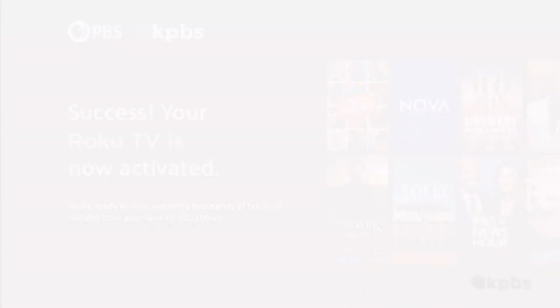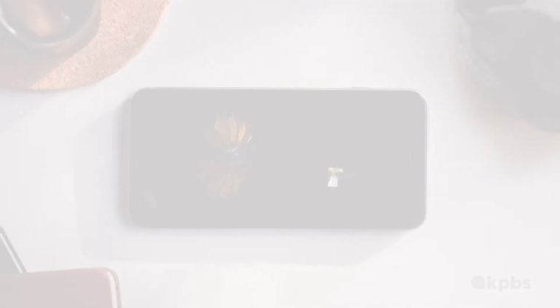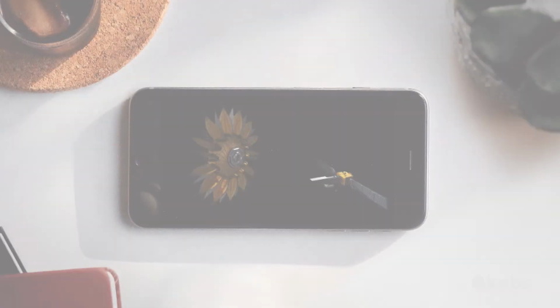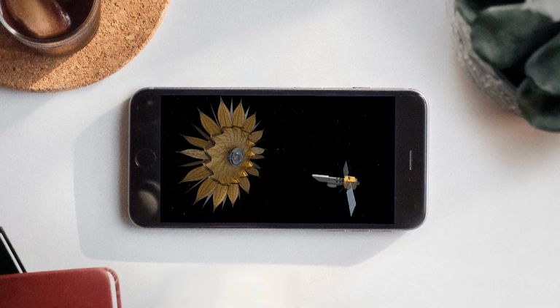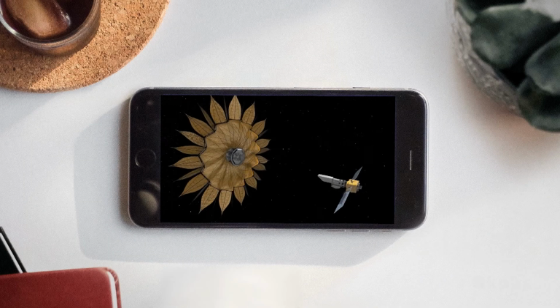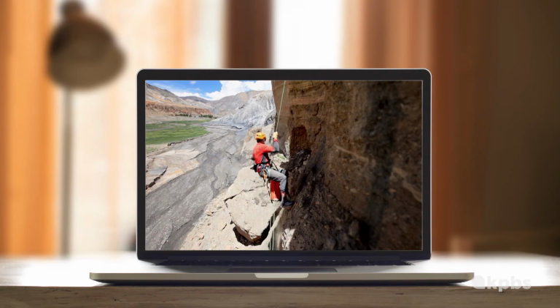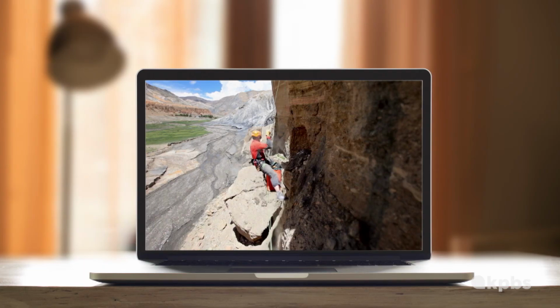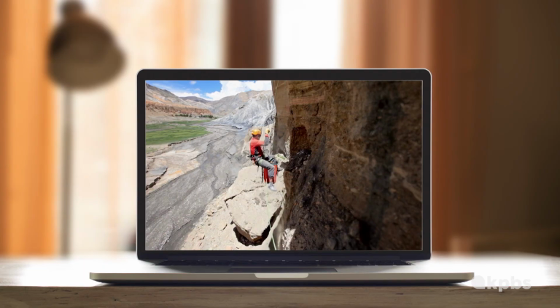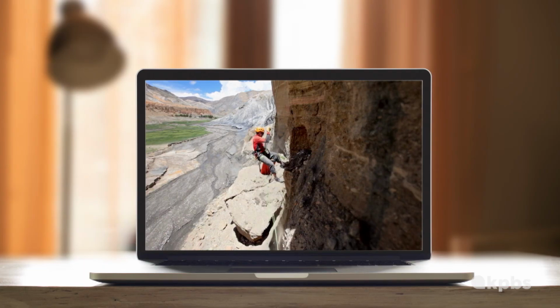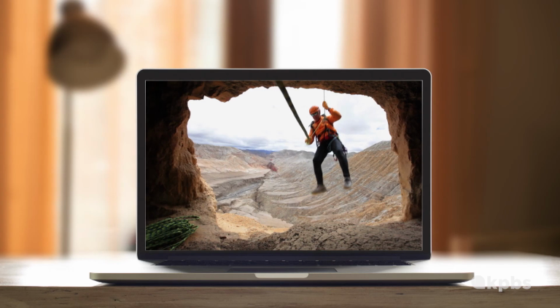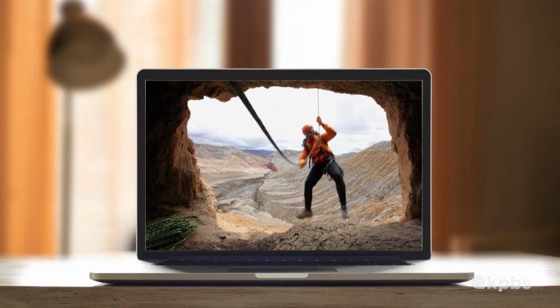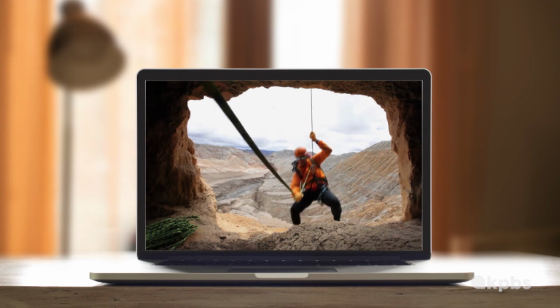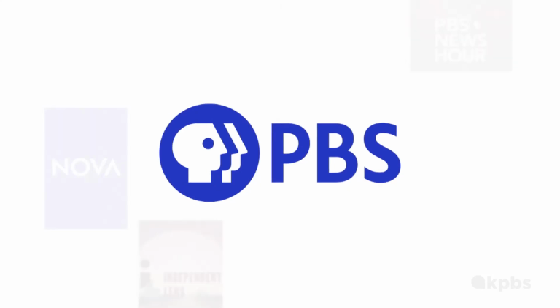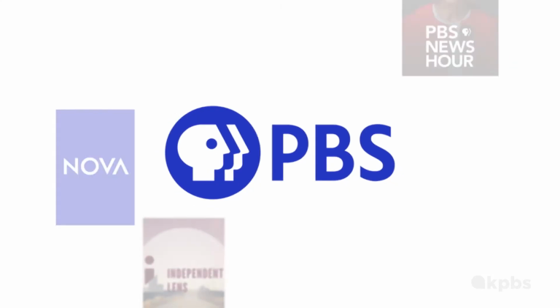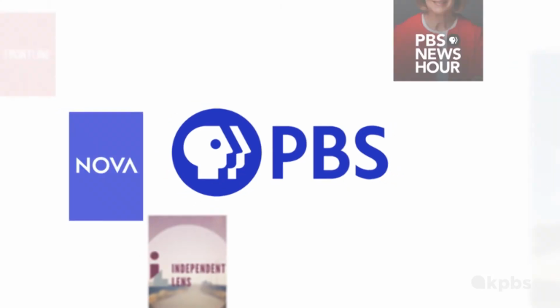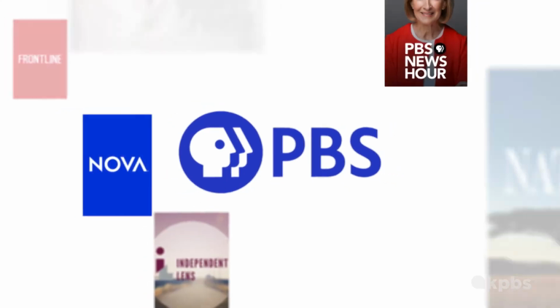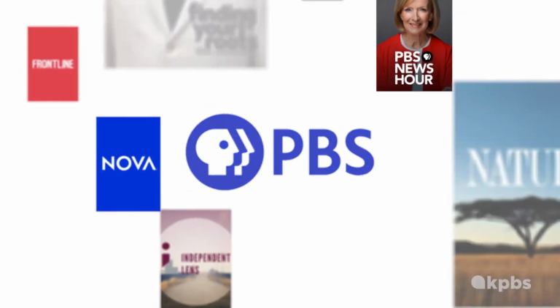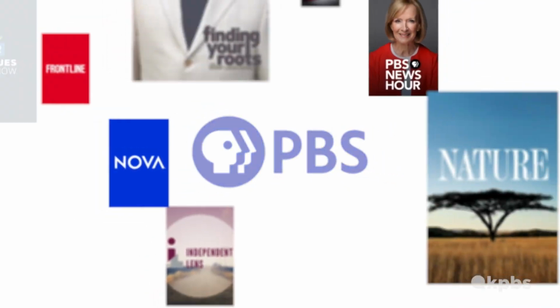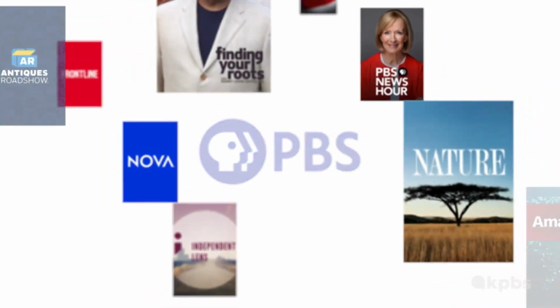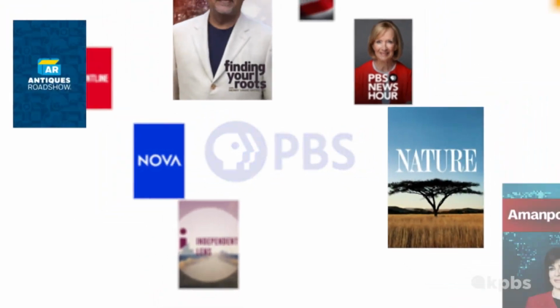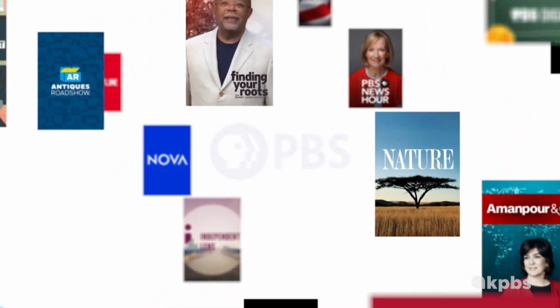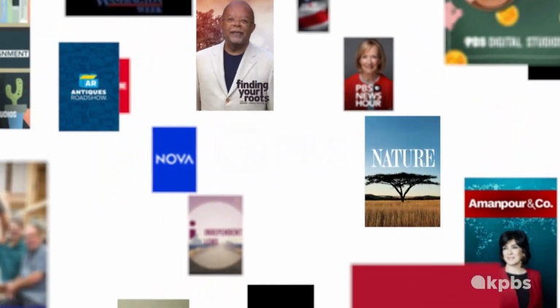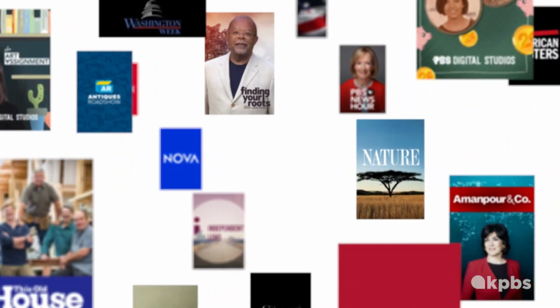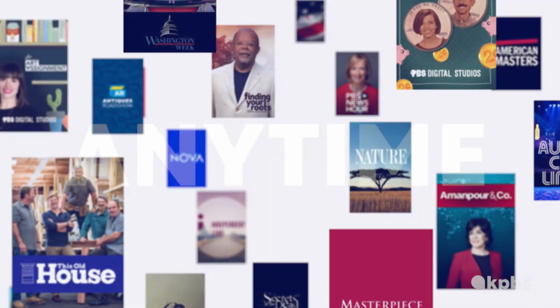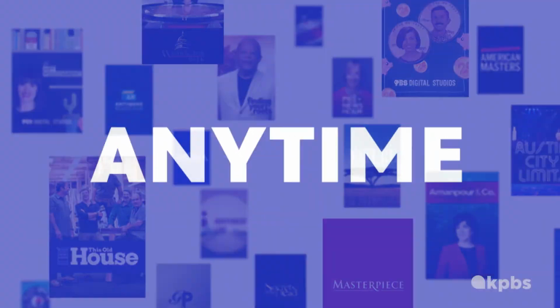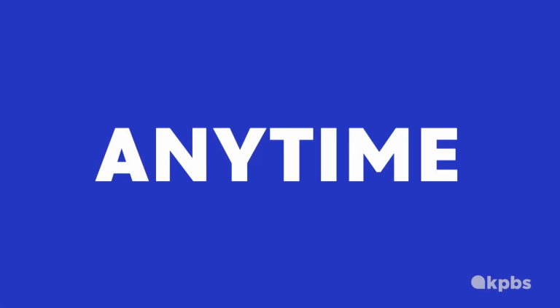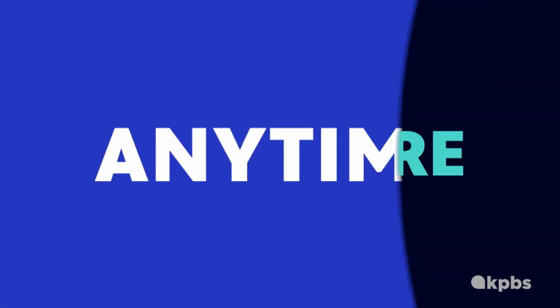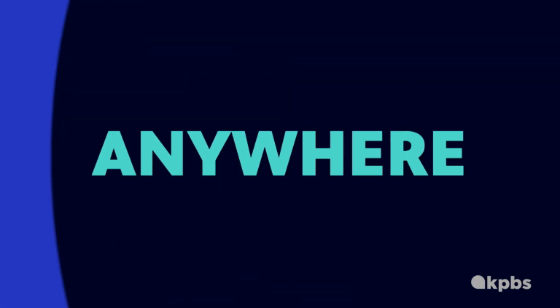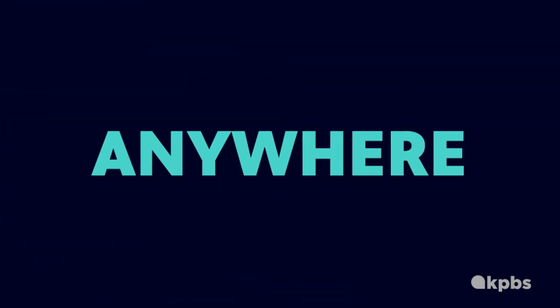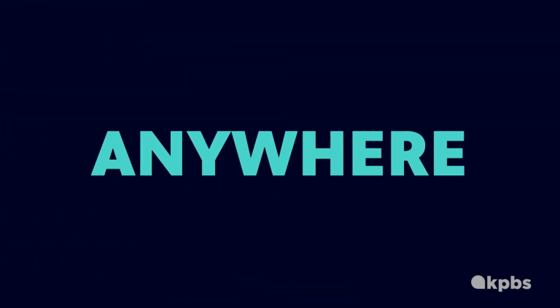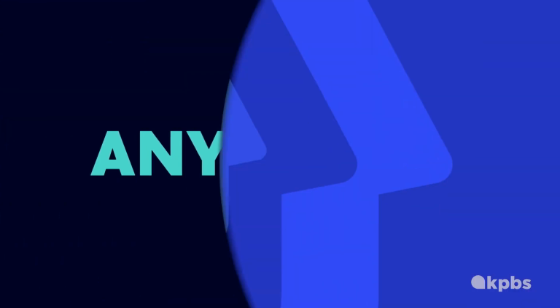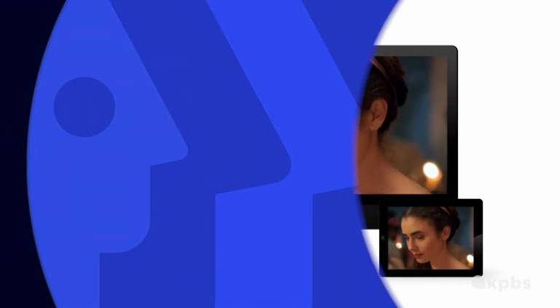You'll have easy access when you're ready to stream all your favorite PBS shows anytime, anywhere.